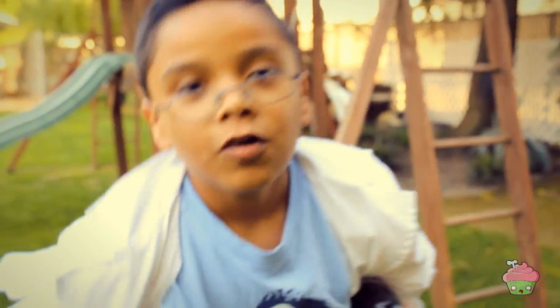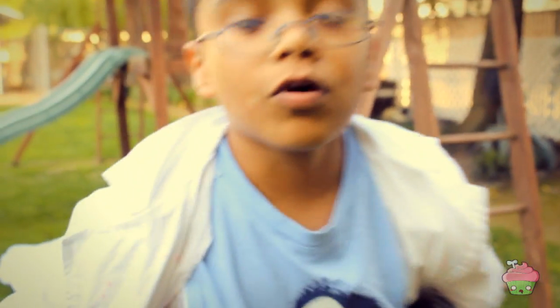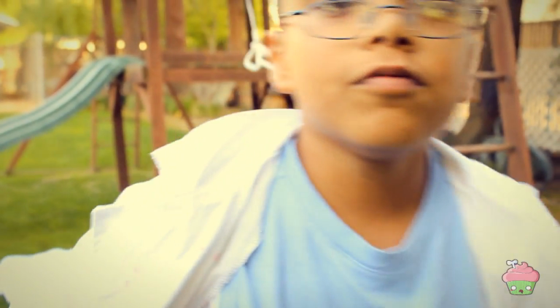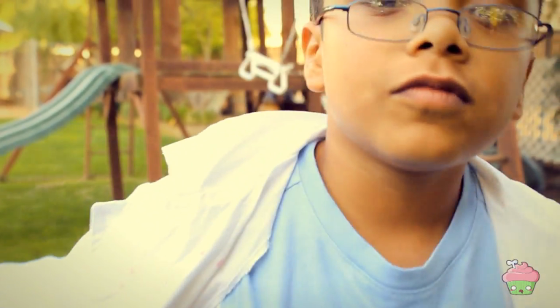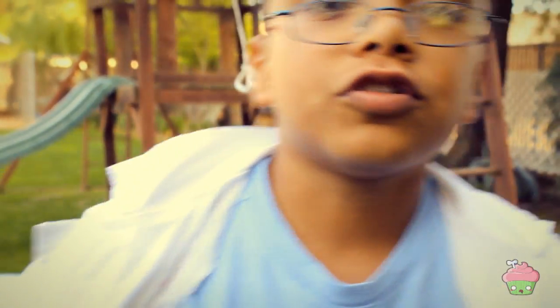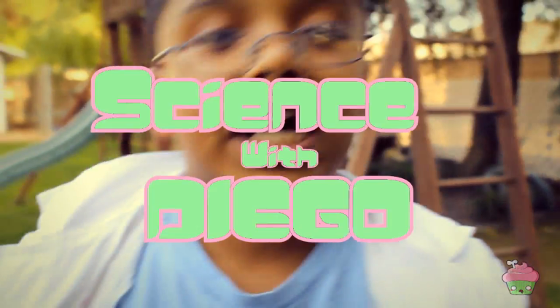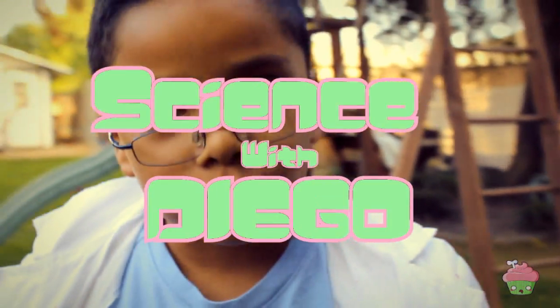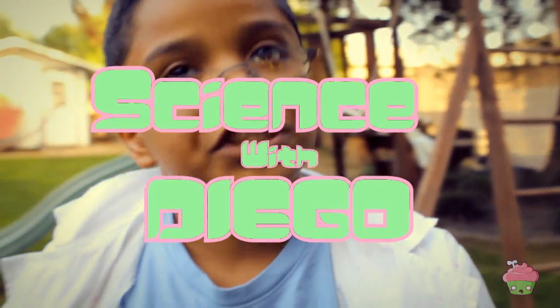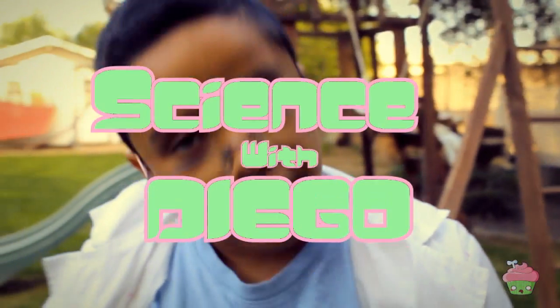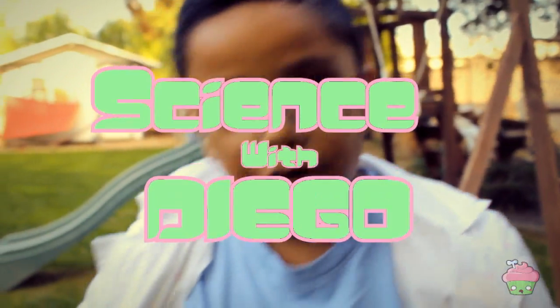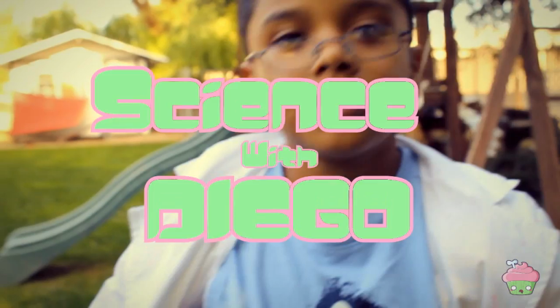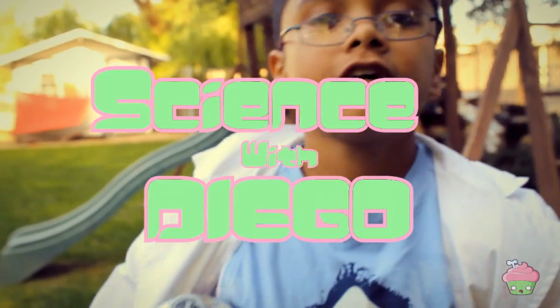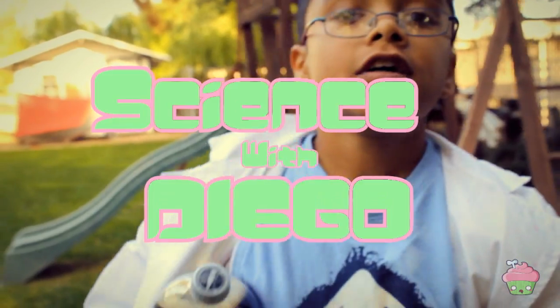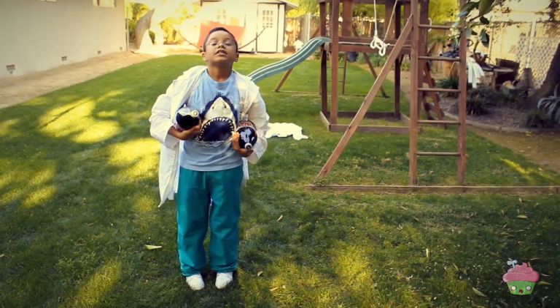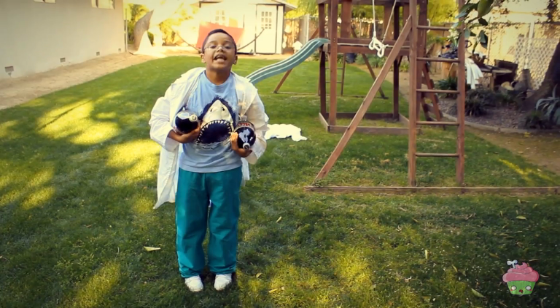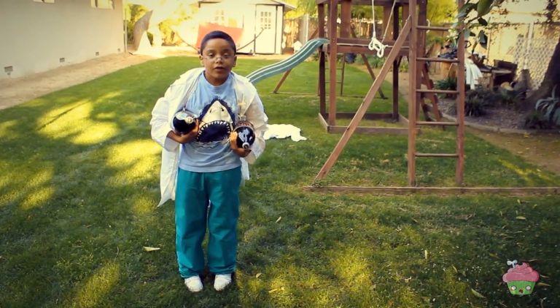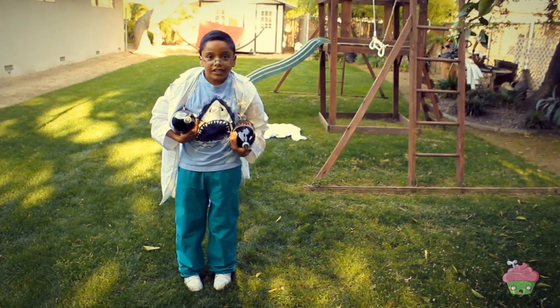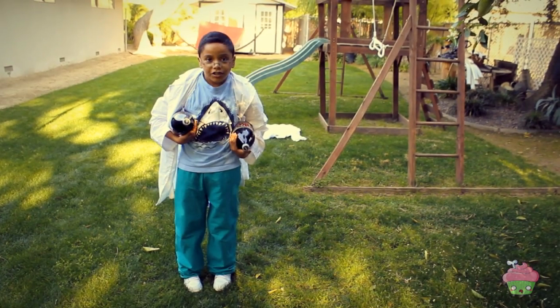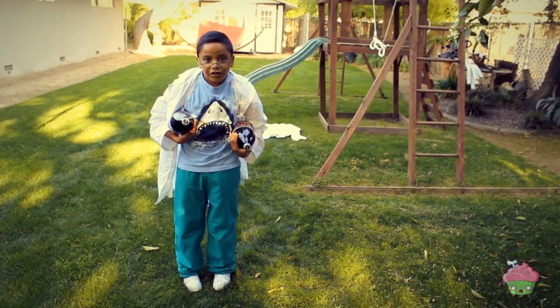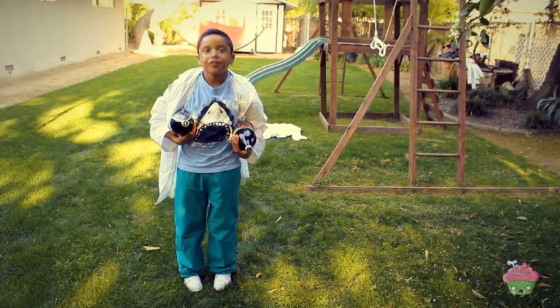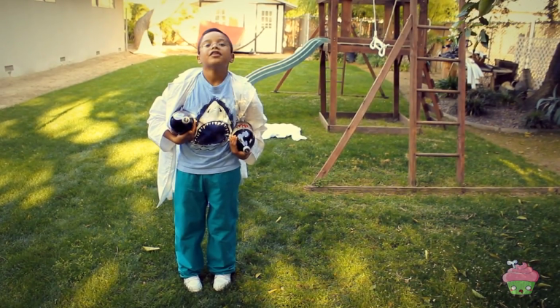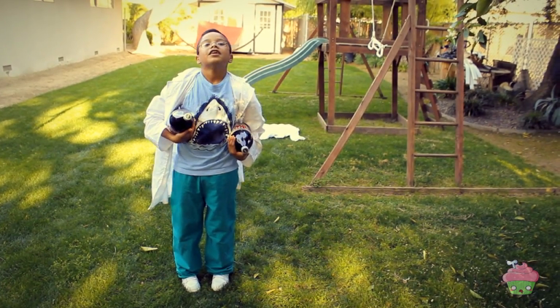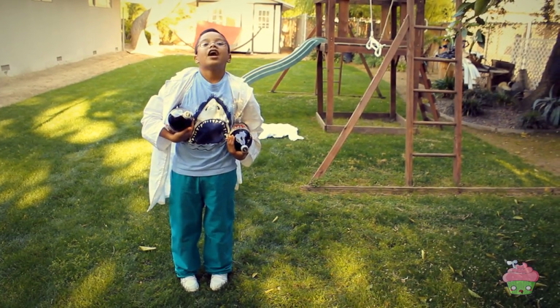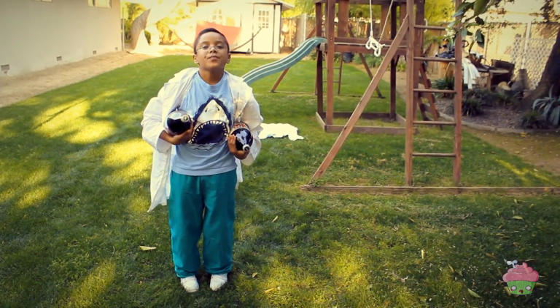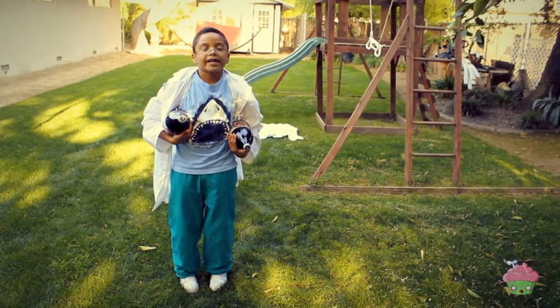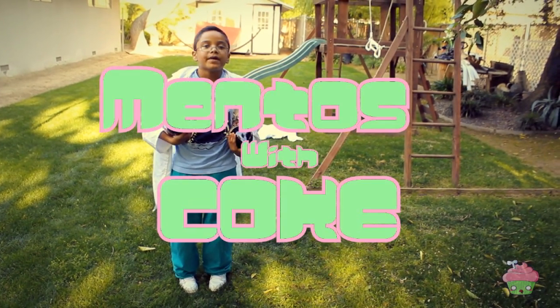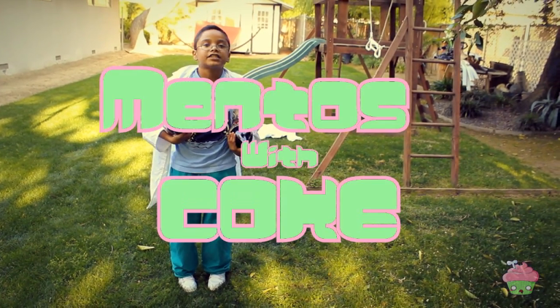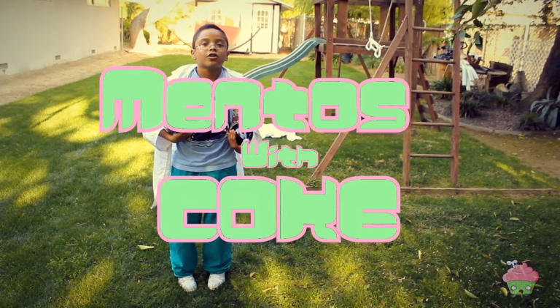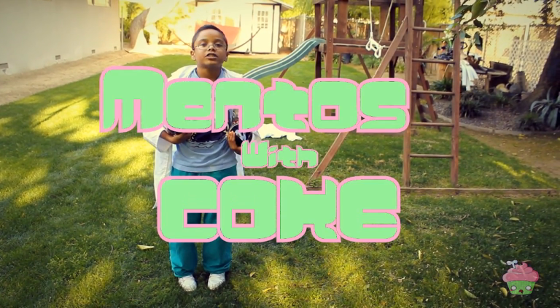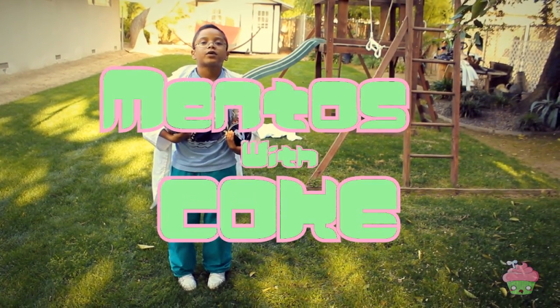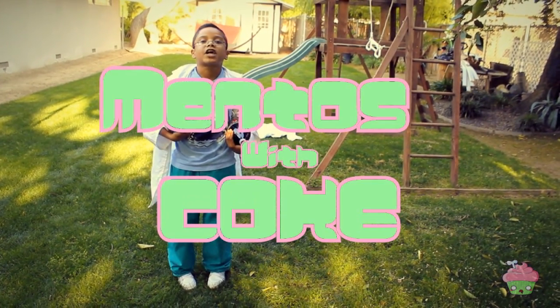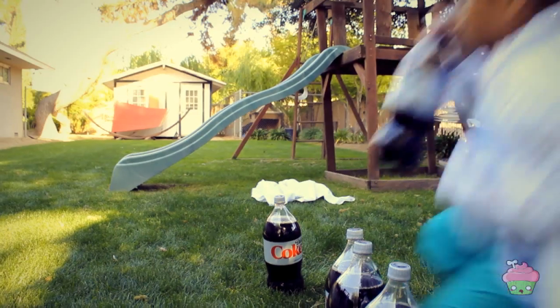Welcome to Sands with Diego. Today we're going to show you how to make Mentos with Coke.